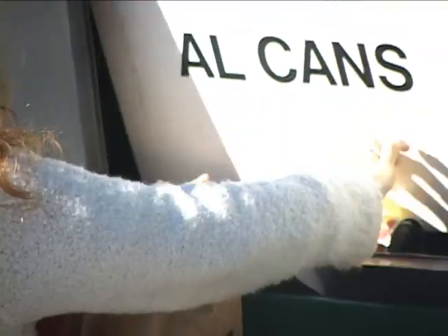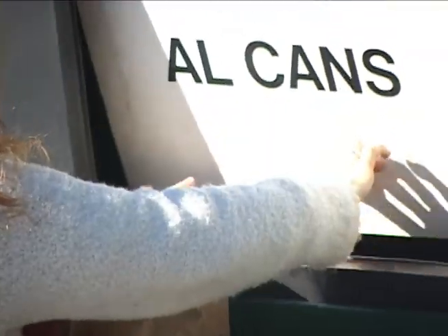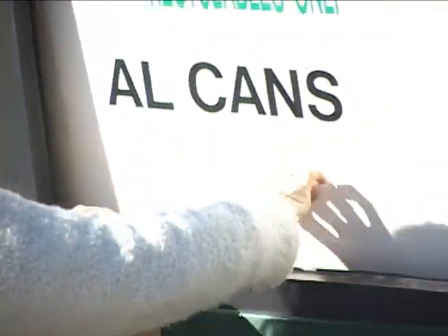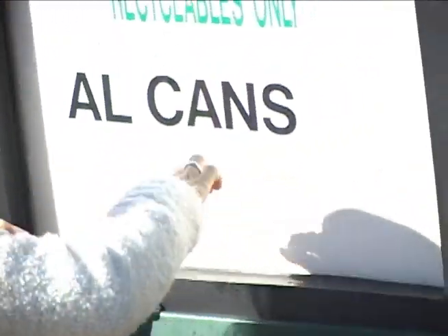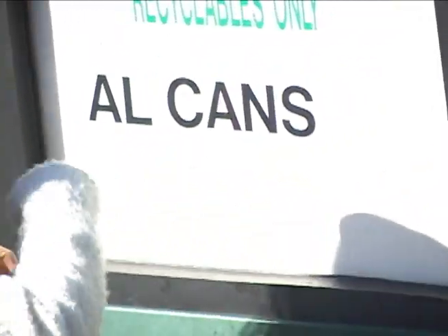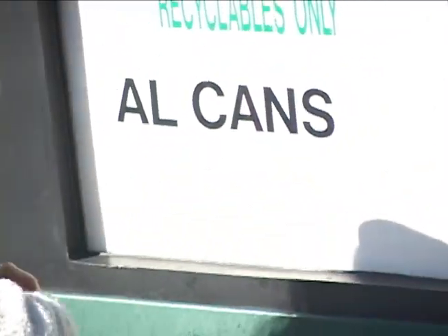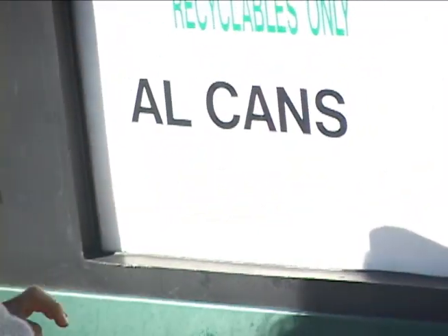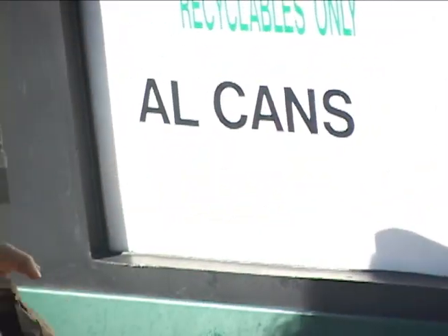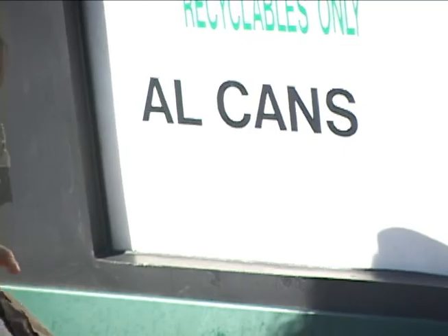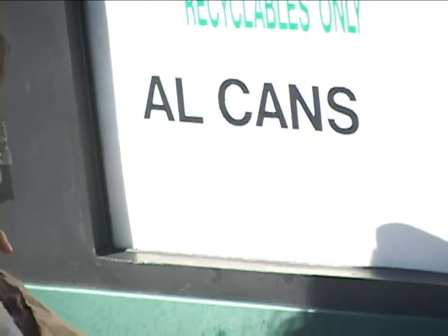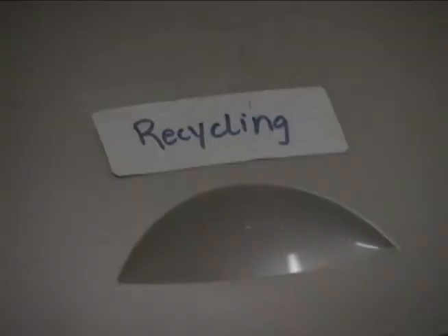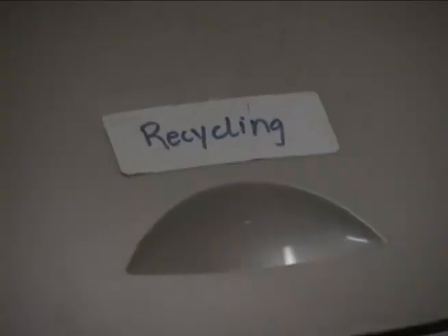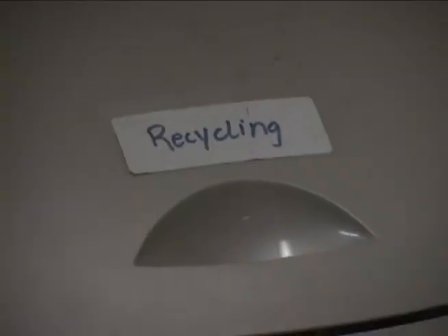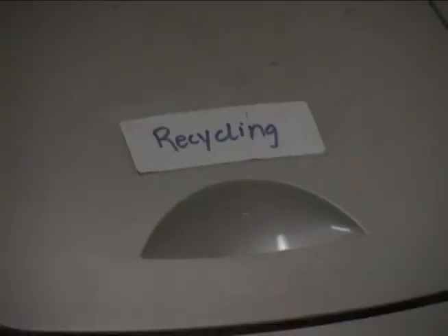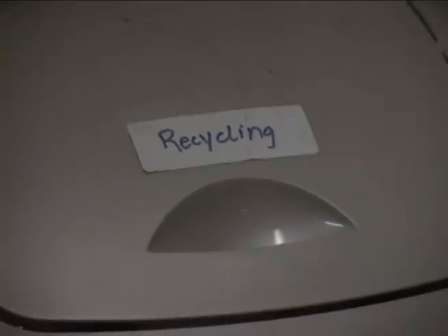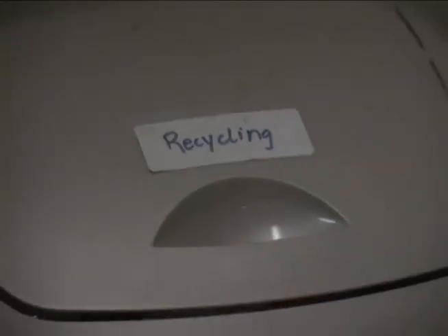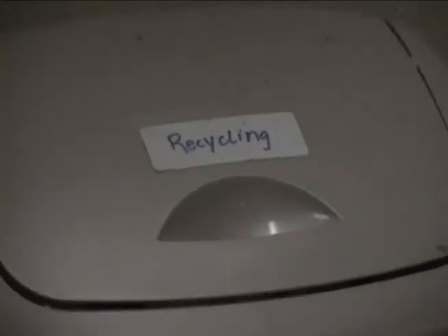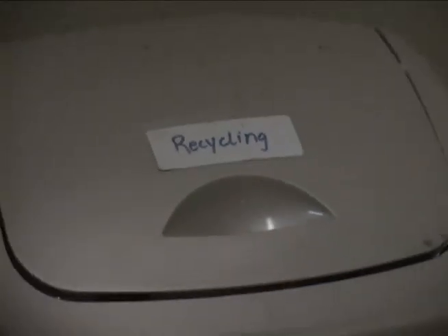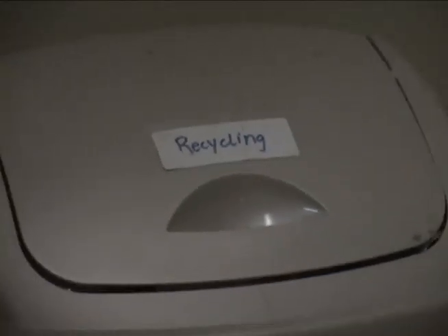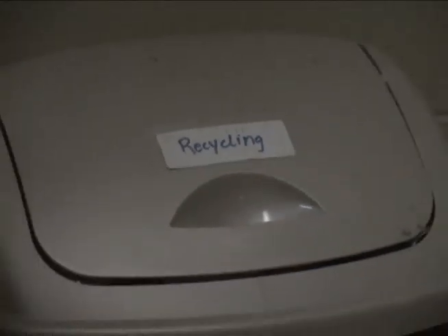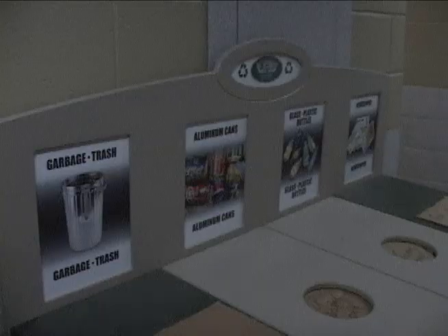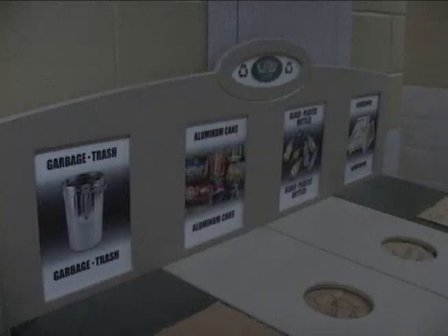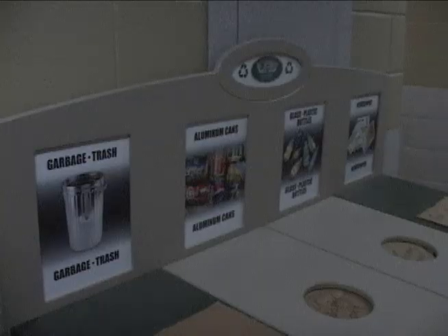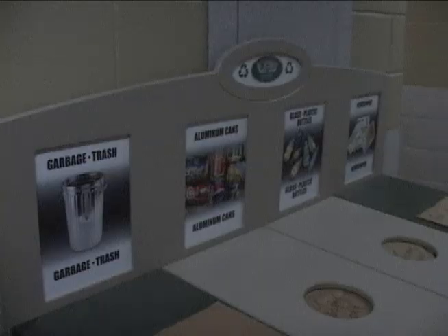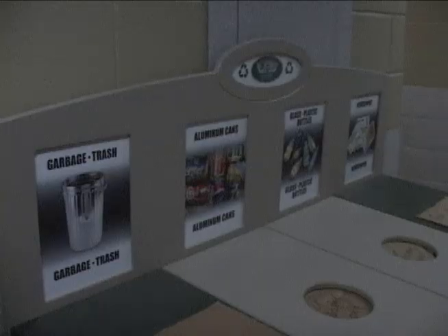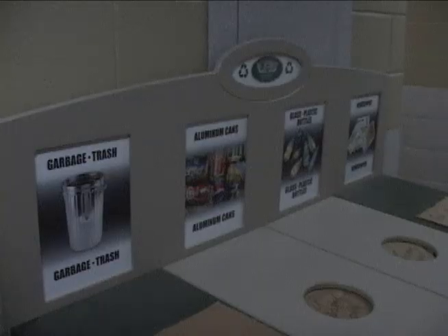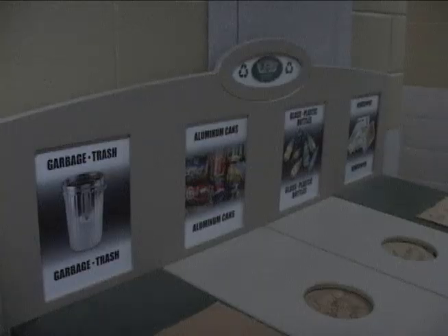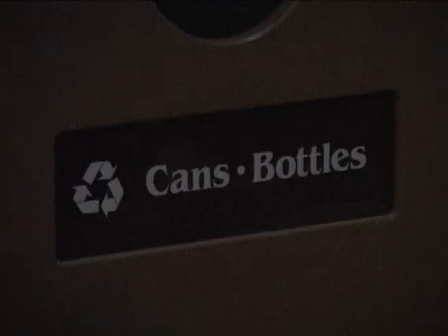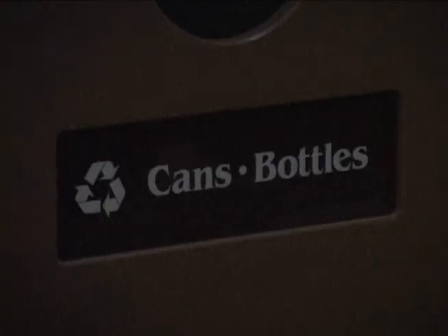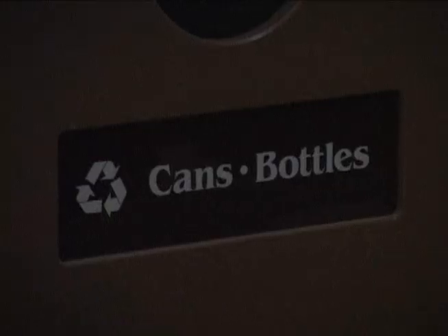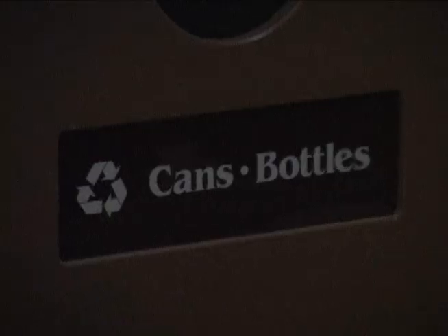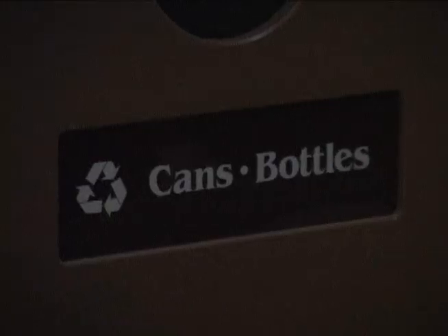If you're new to recycling, it's easy. Just set up bins at home and even some at the office. It's that simple.